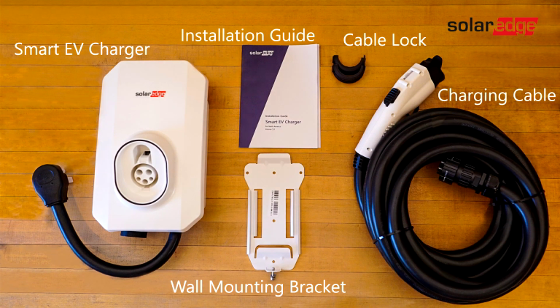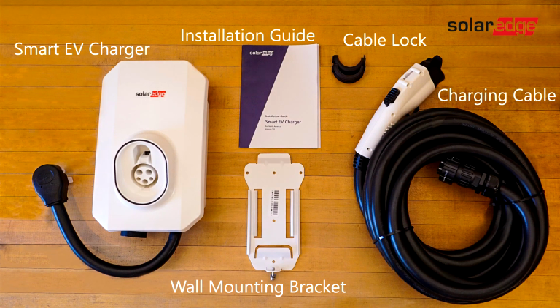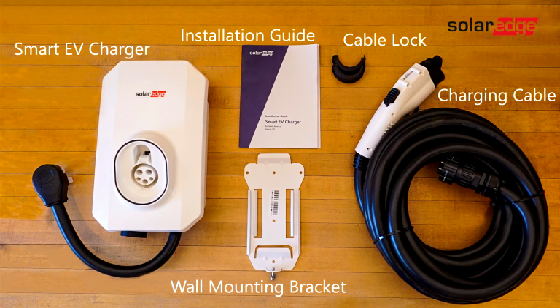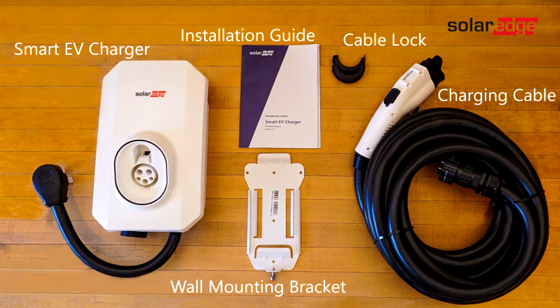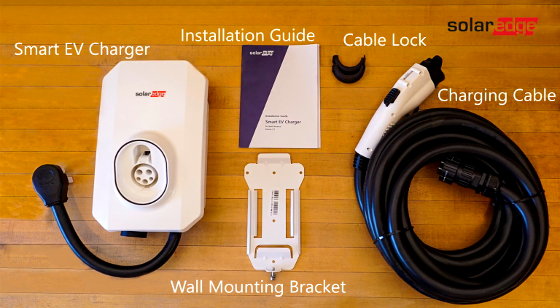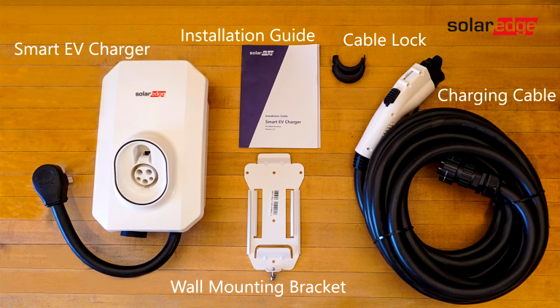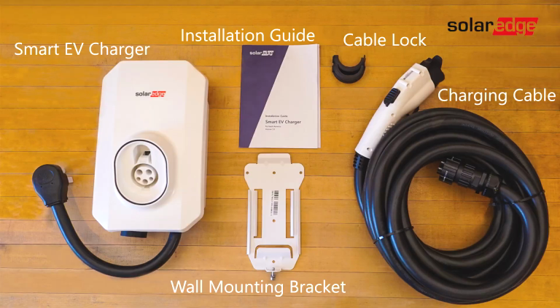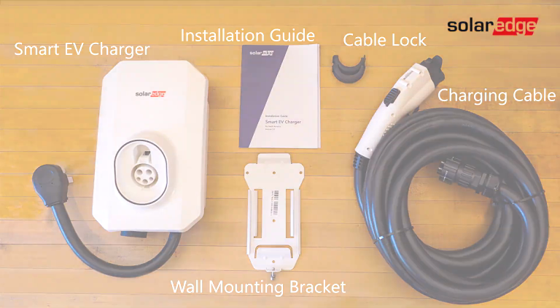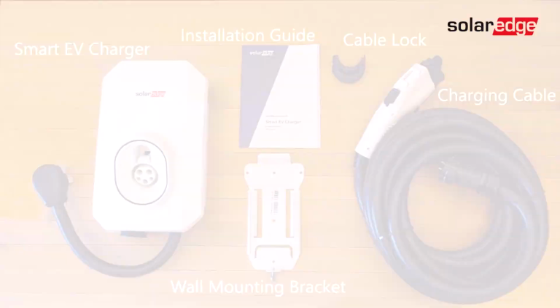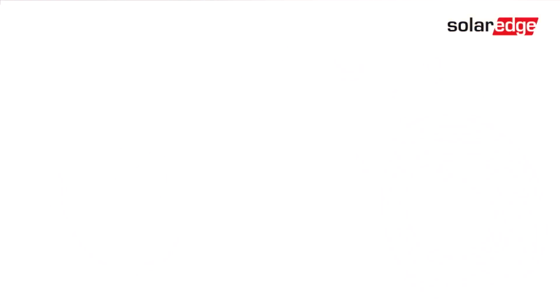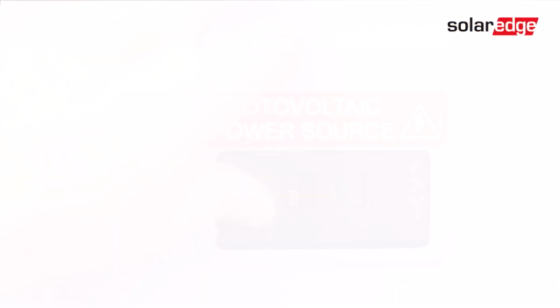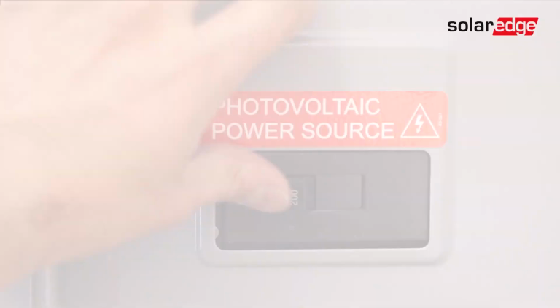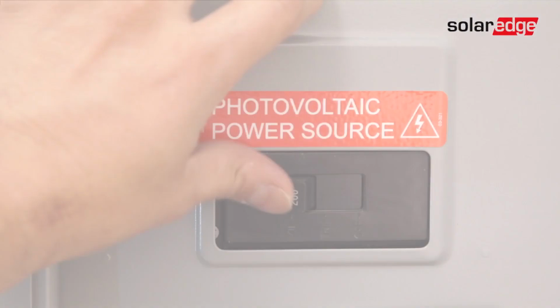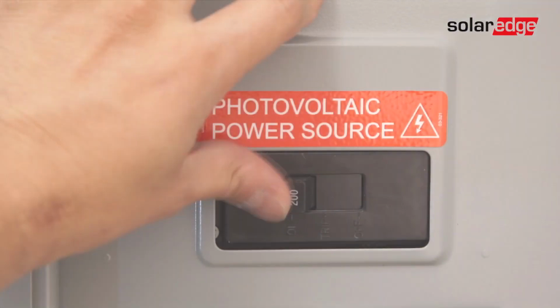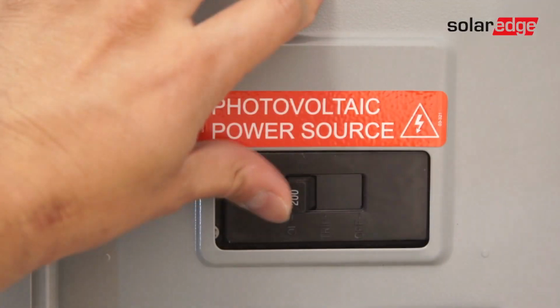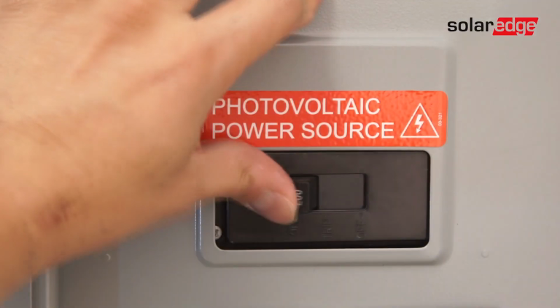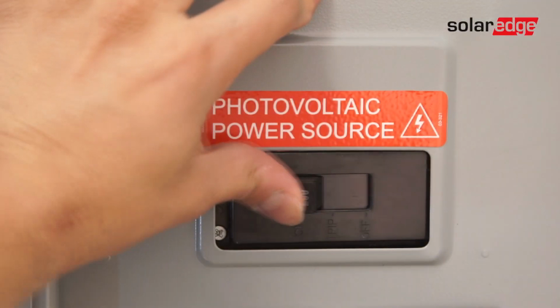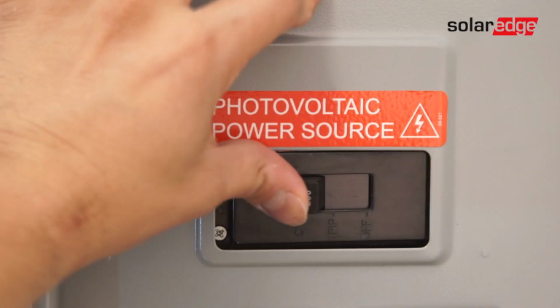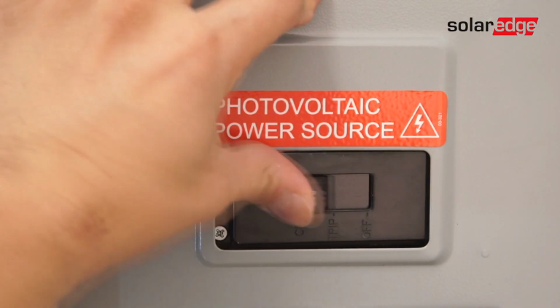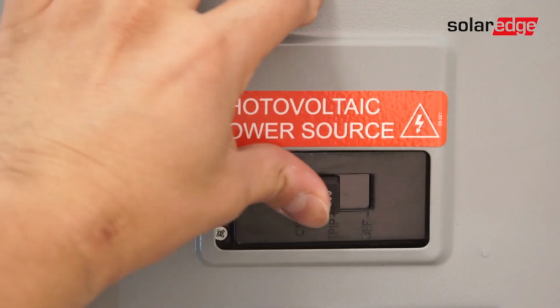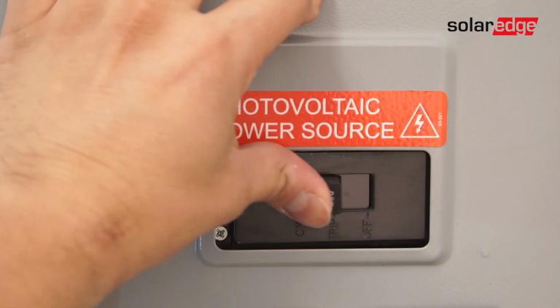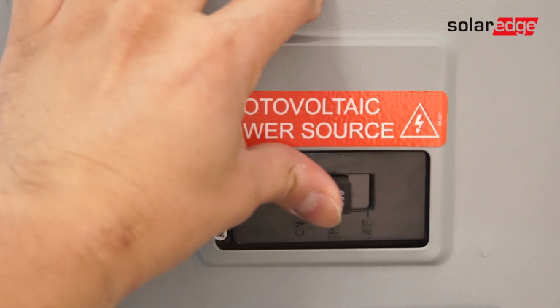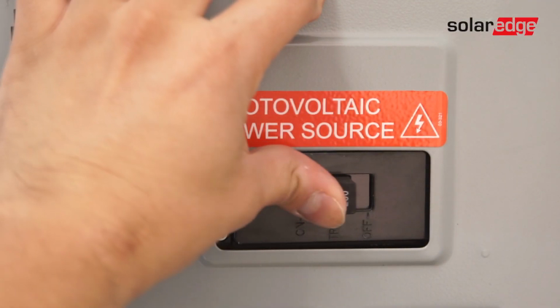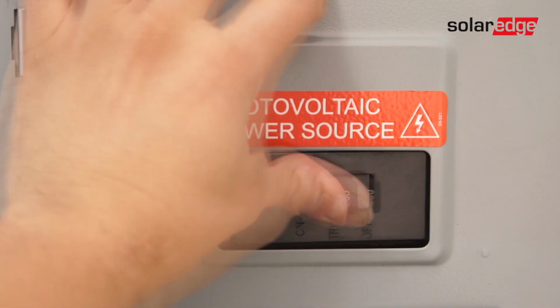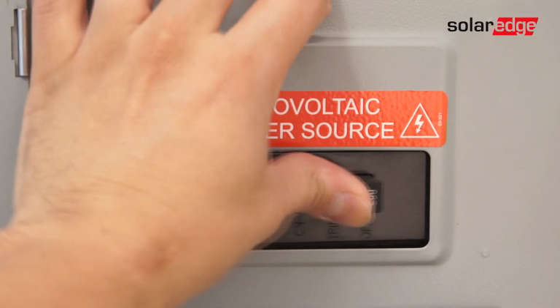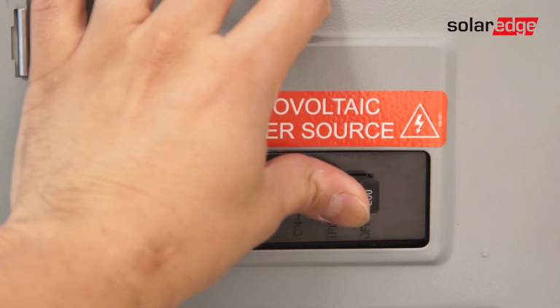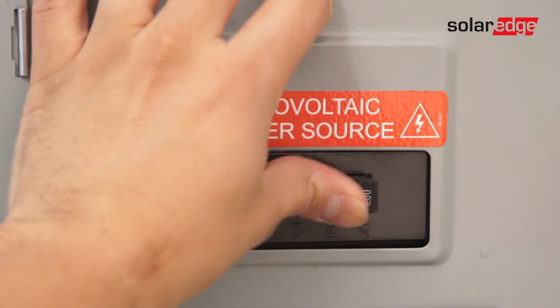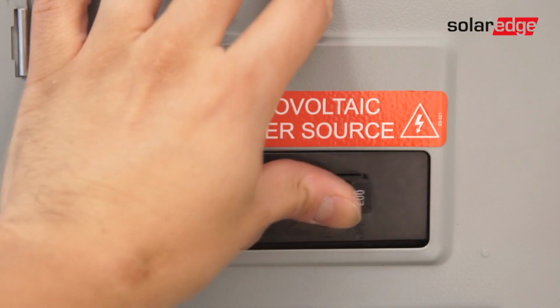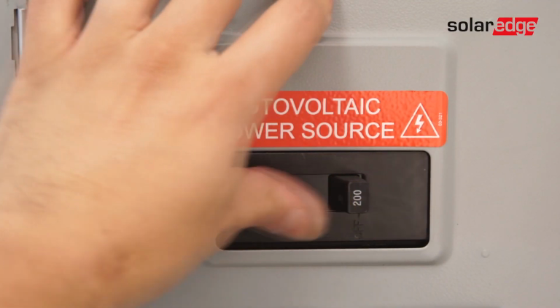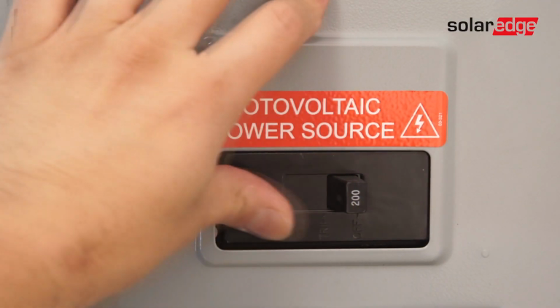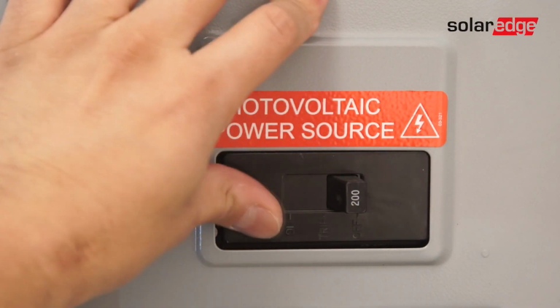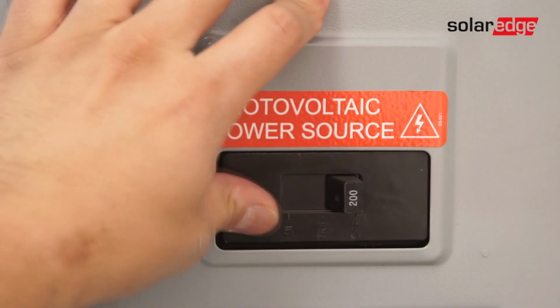Before getting started with our installation, we must make sure that the electricity is turned off to the home.